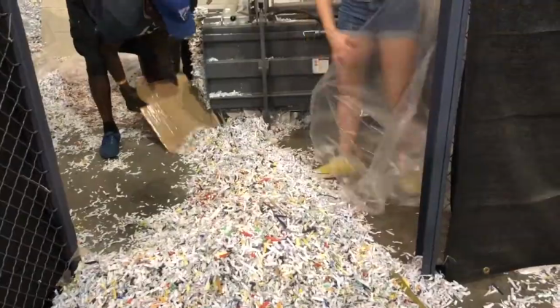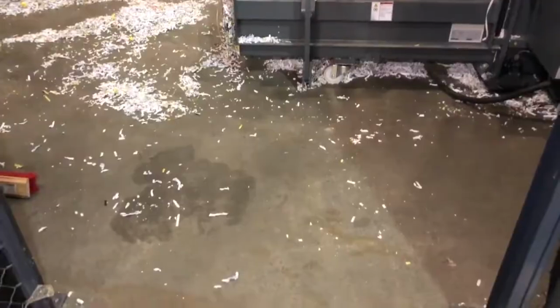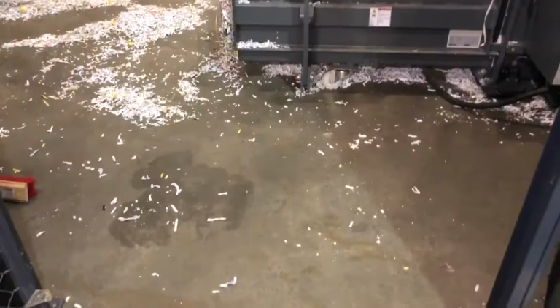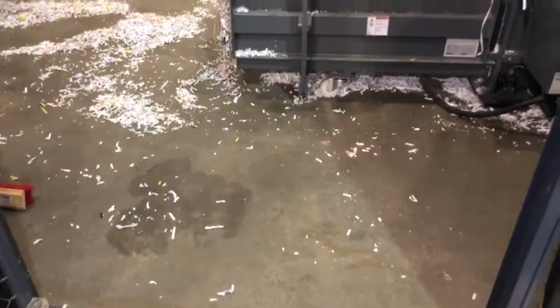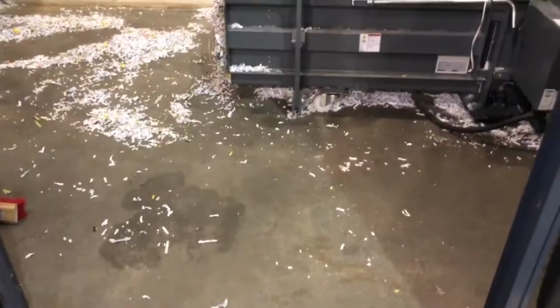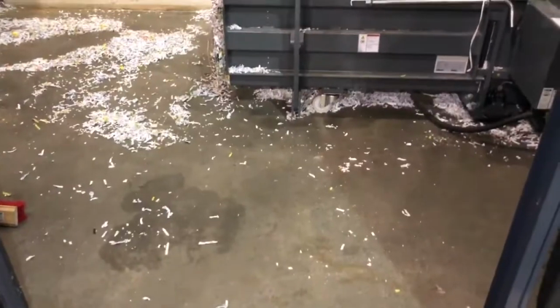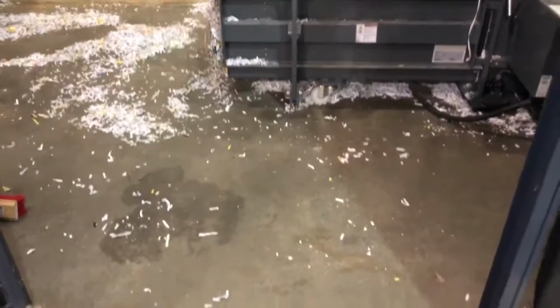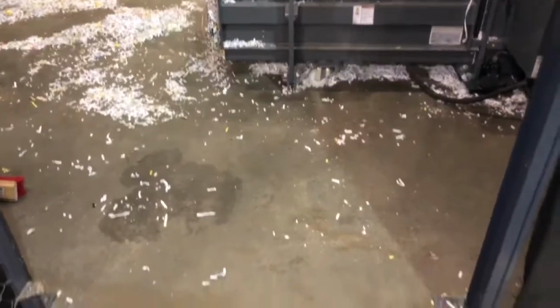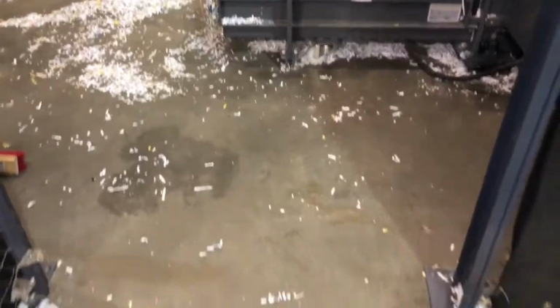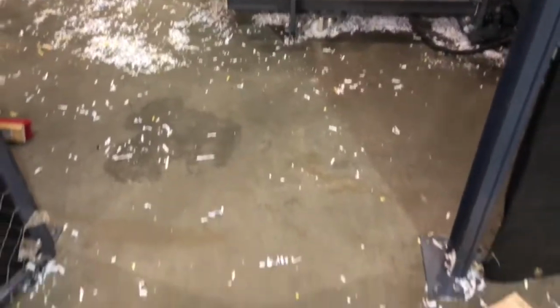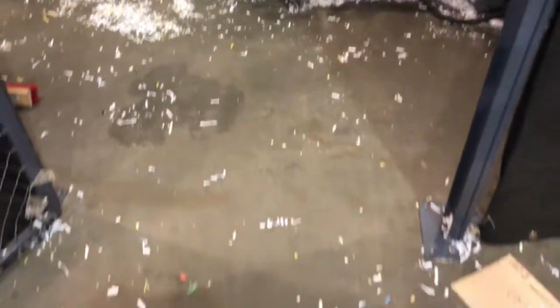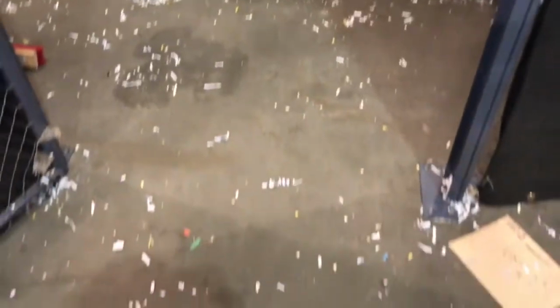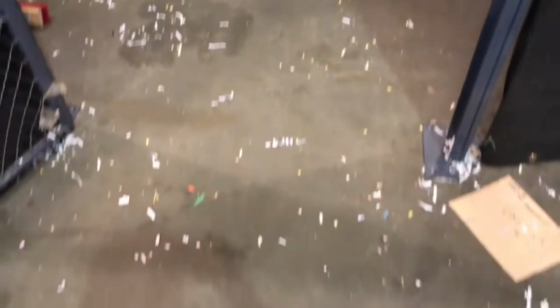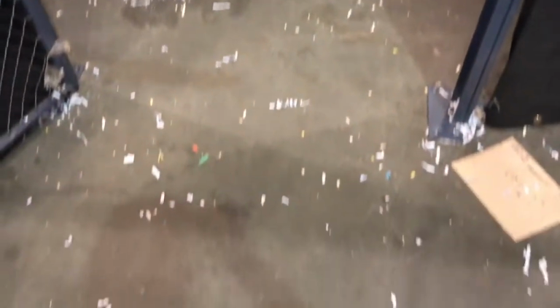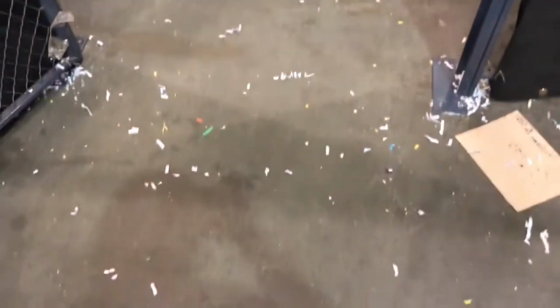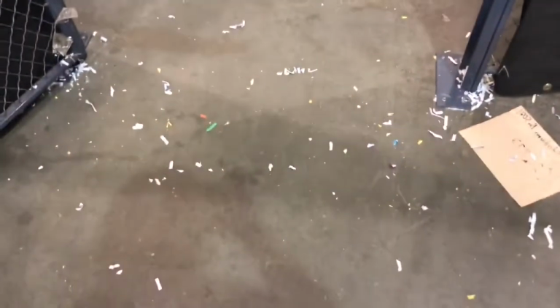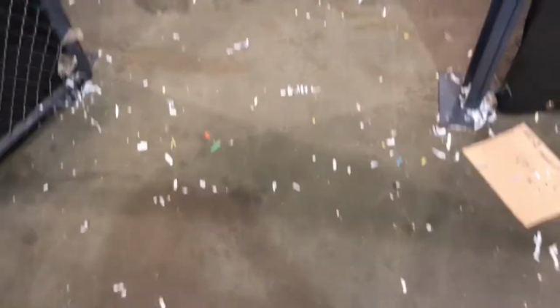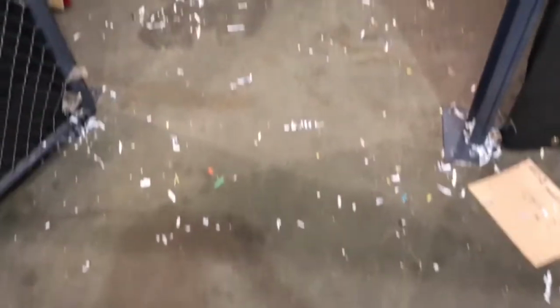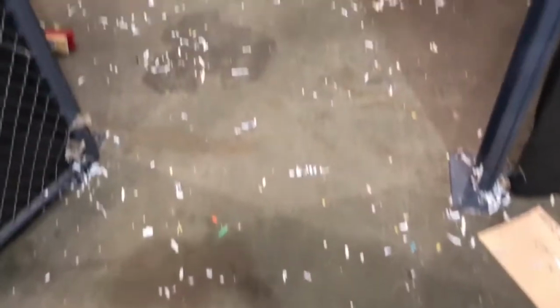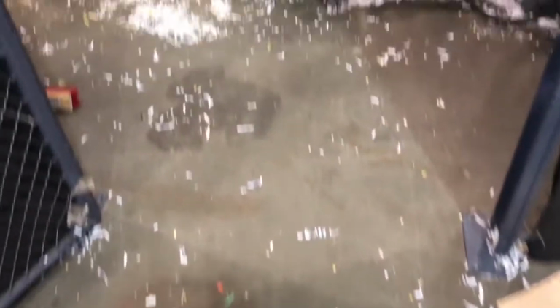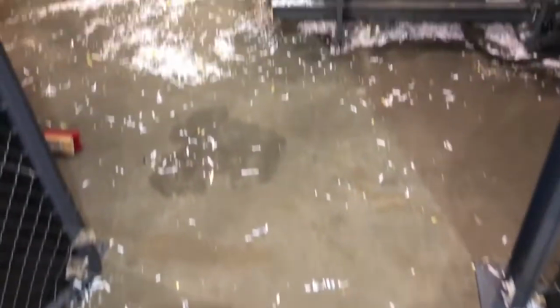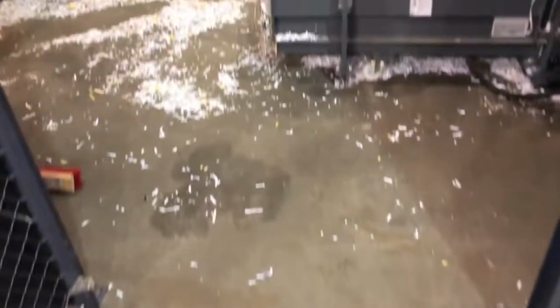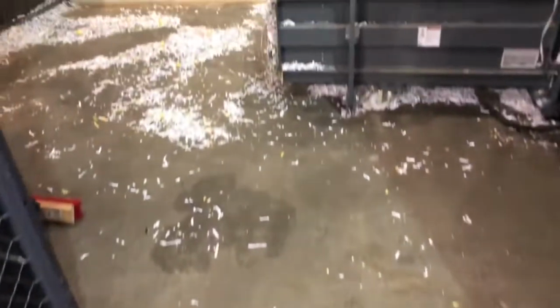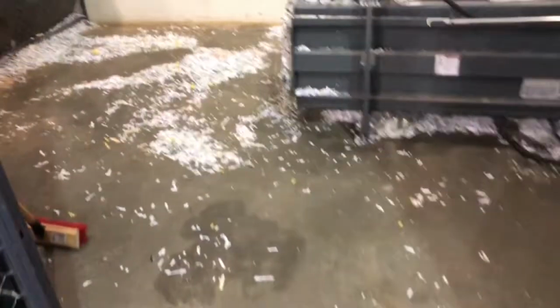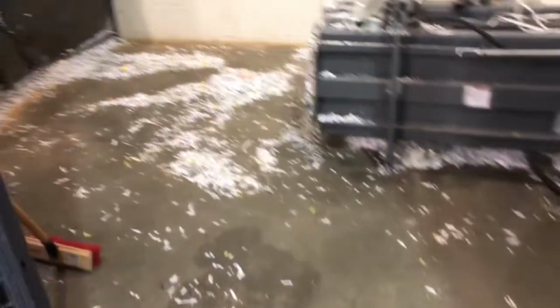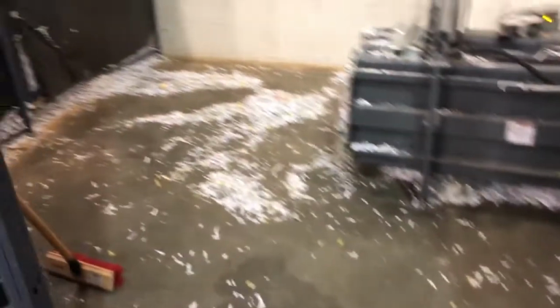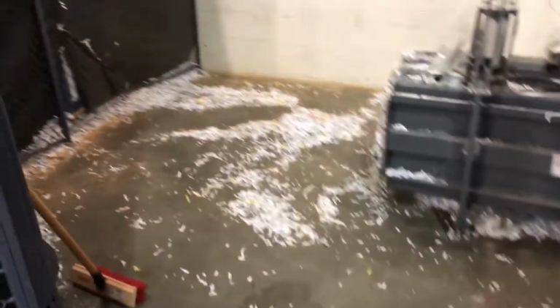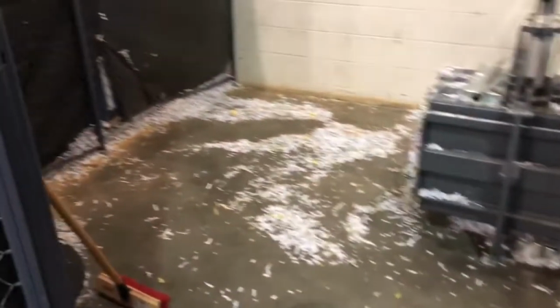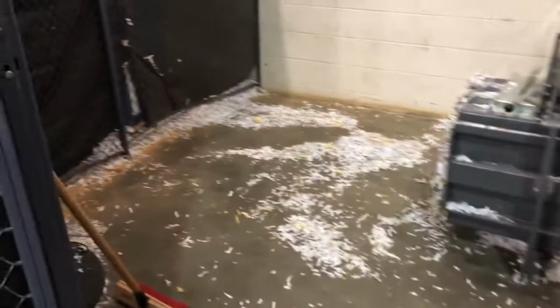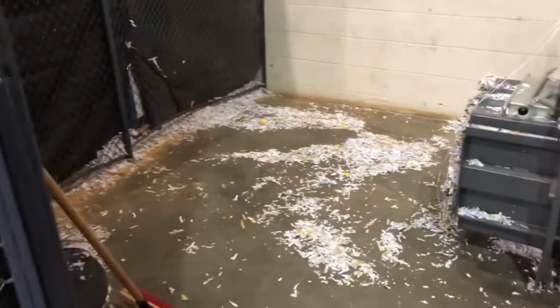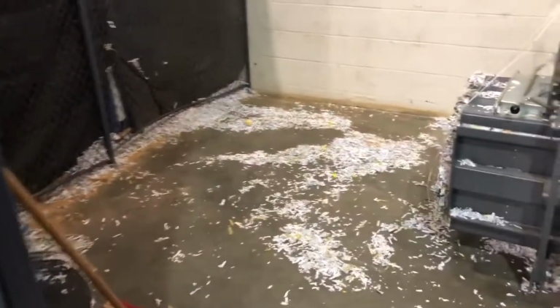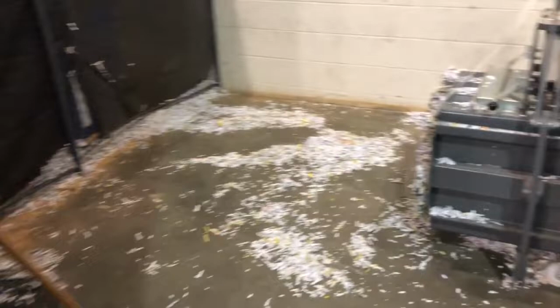All right. So we got it all swept up. Cleaned up.